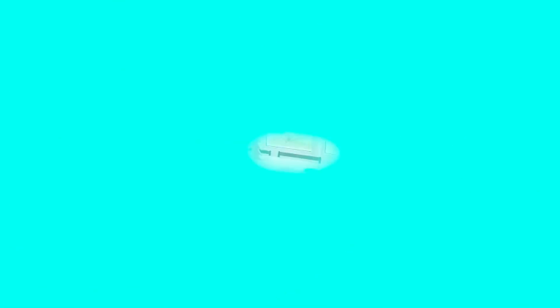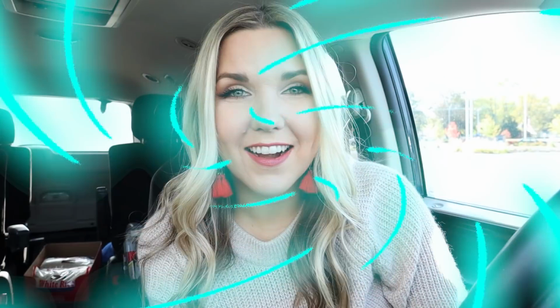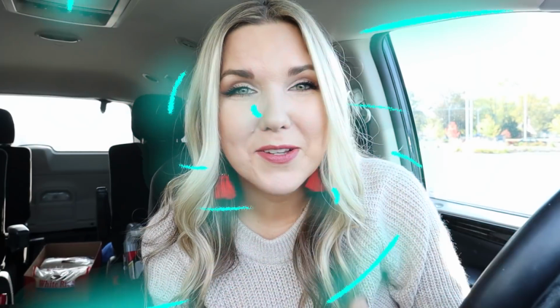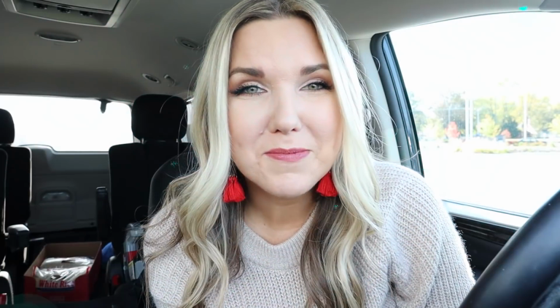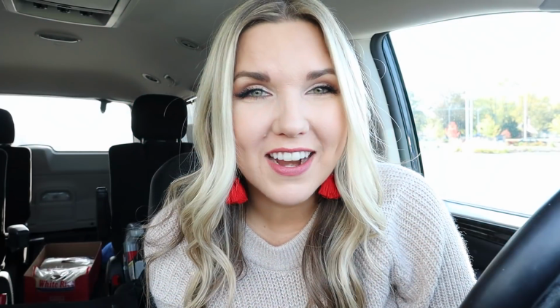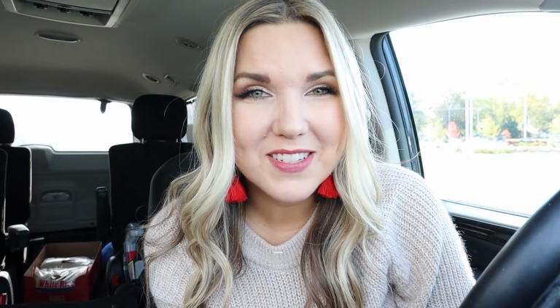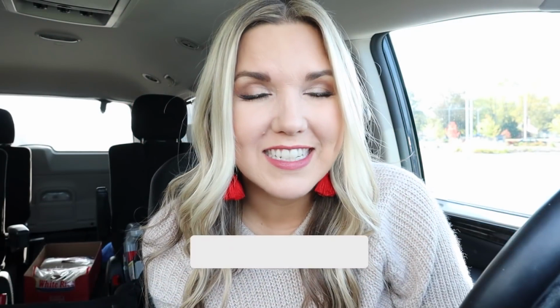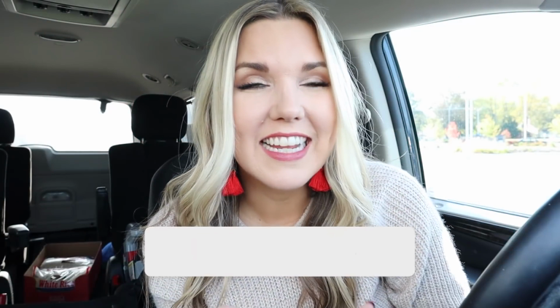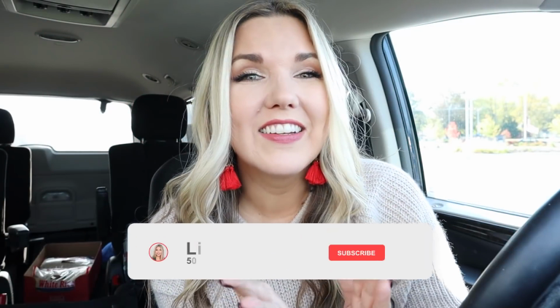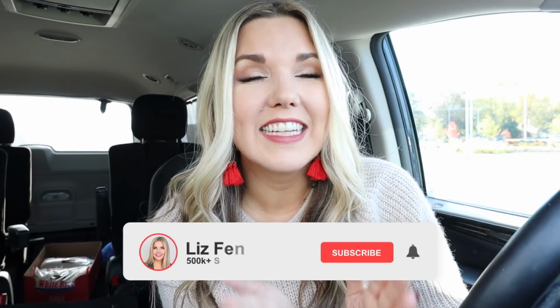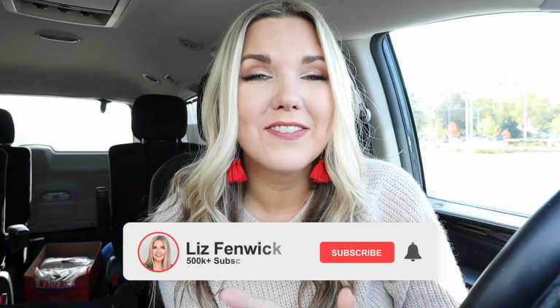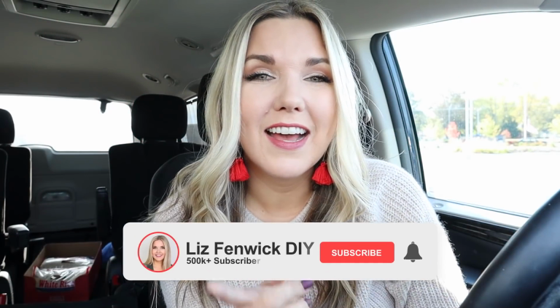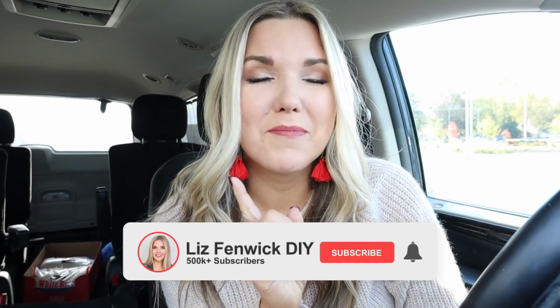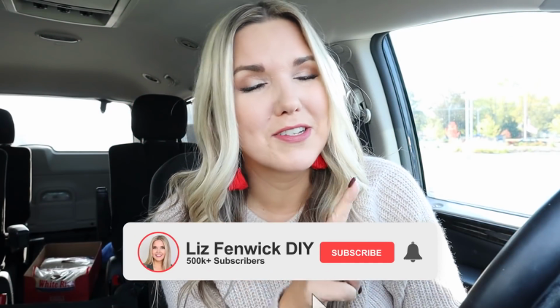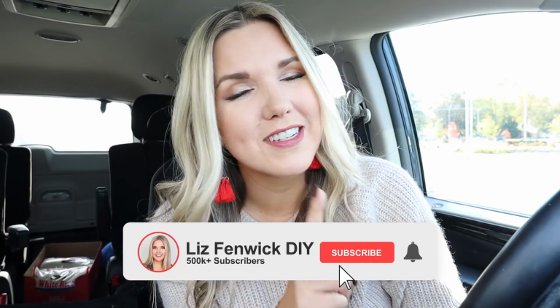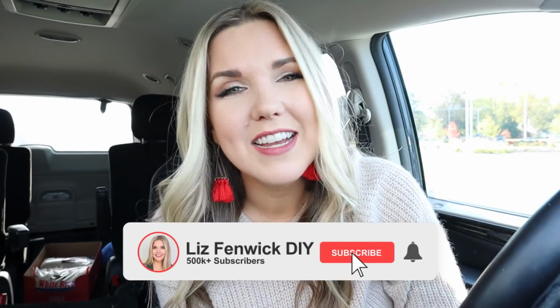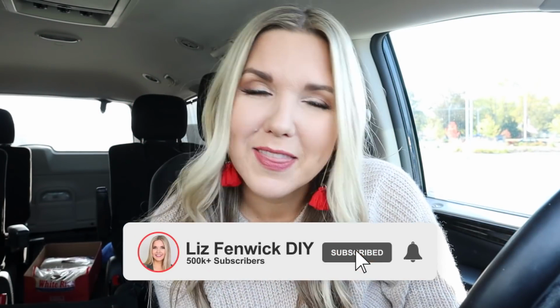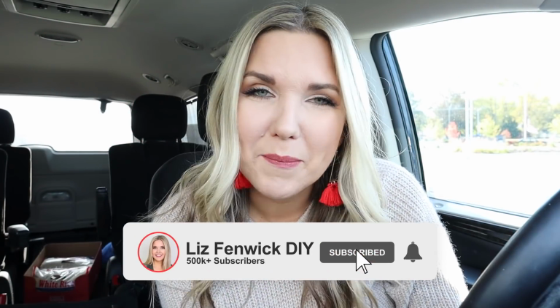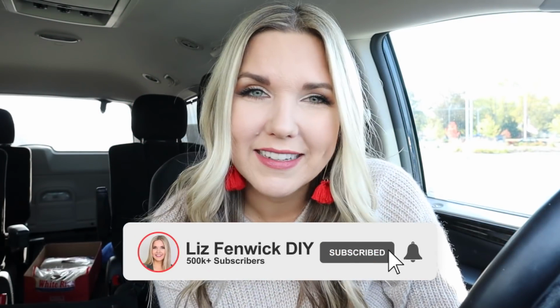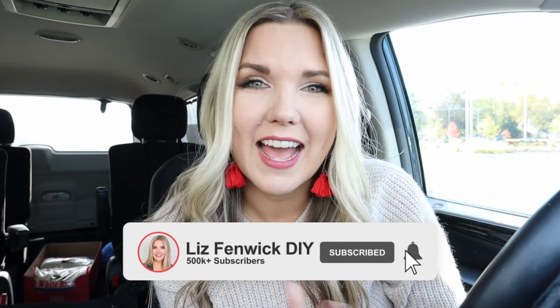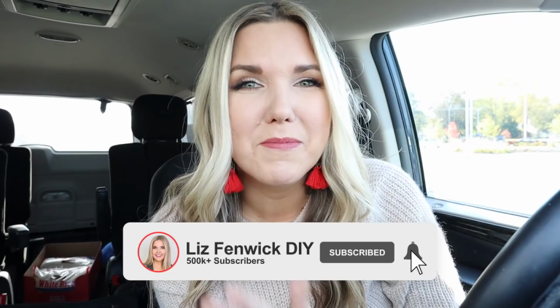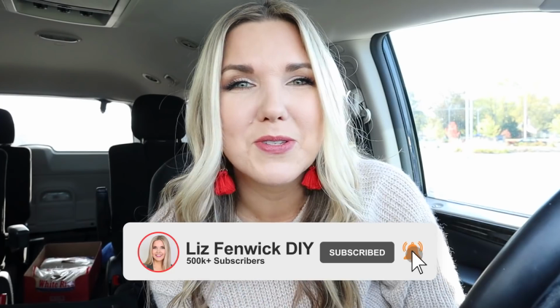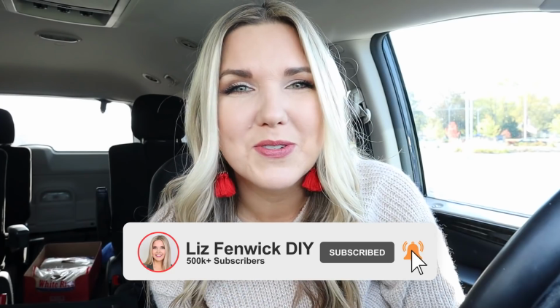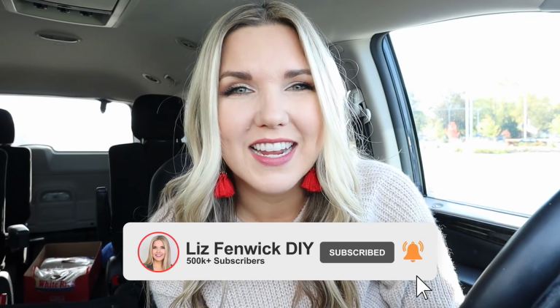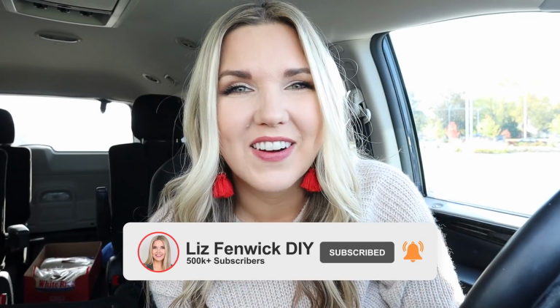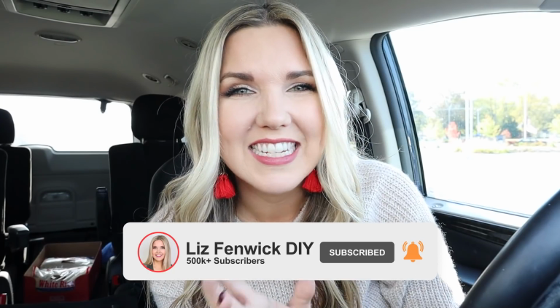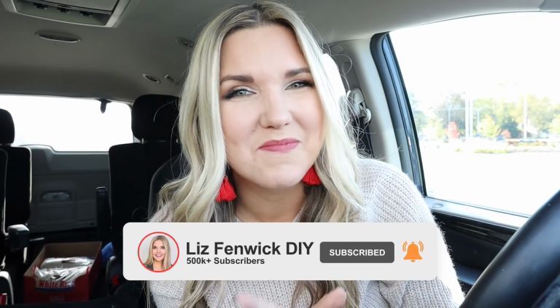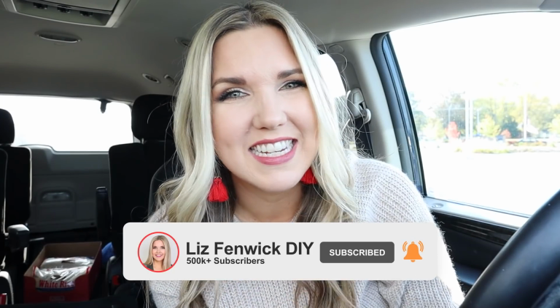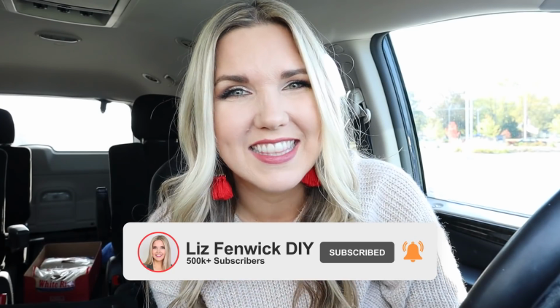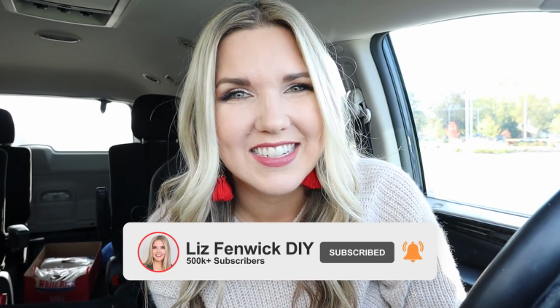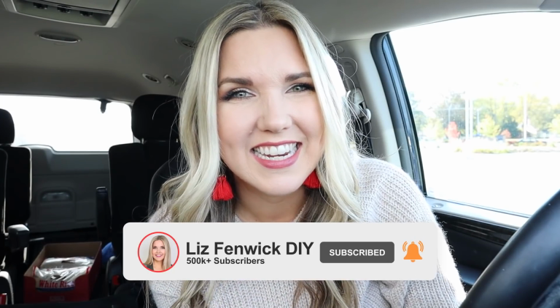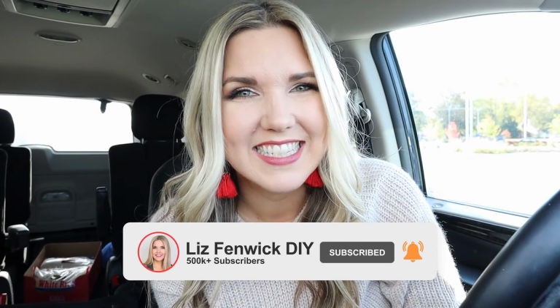Are you subscribed to my channel? If not, make sure you hit that button. I post new DIYs on Mondays and Thursdays.